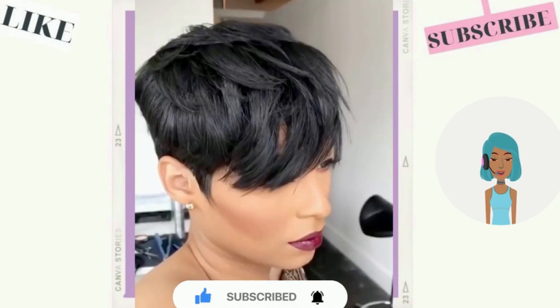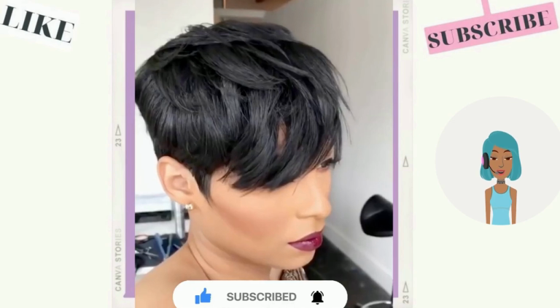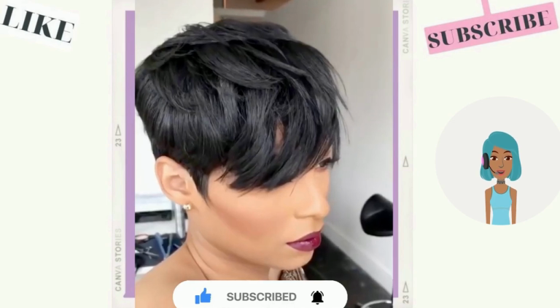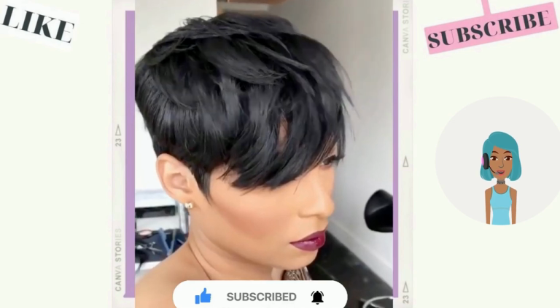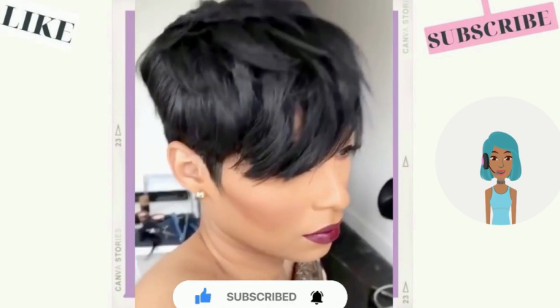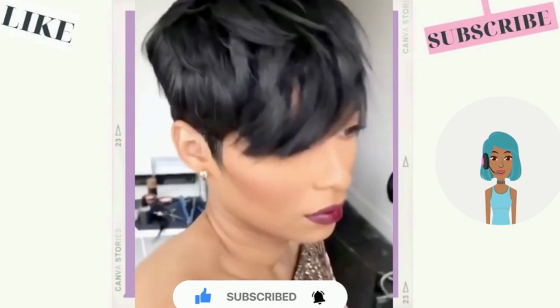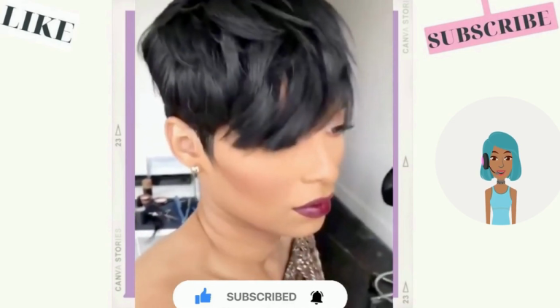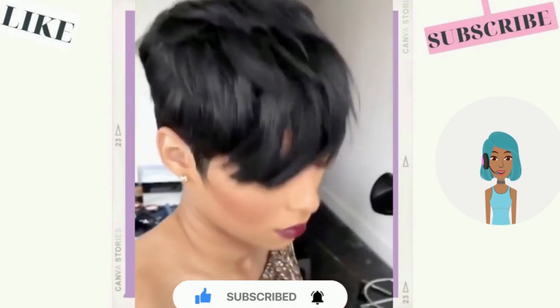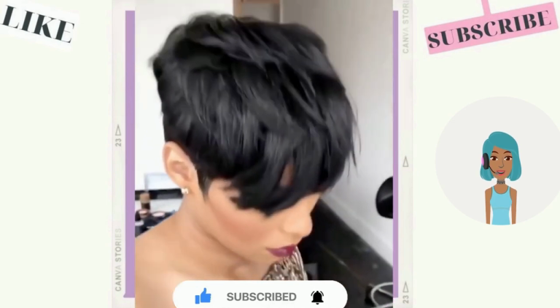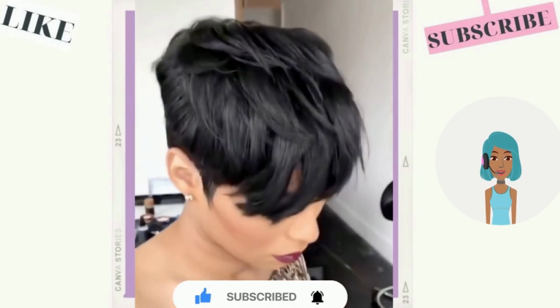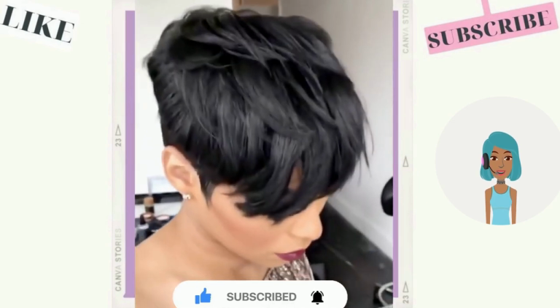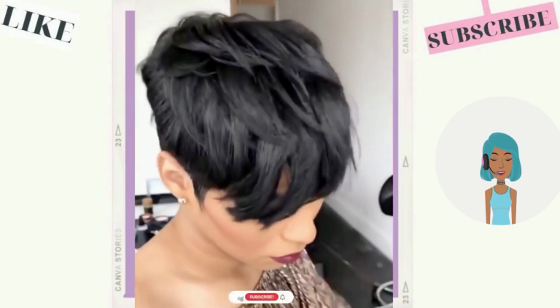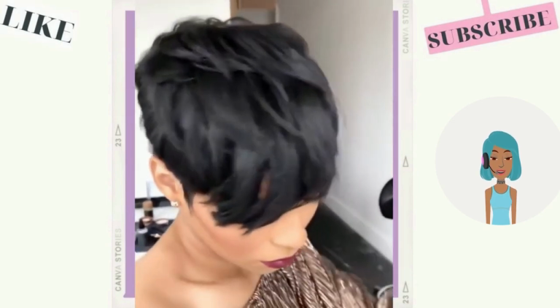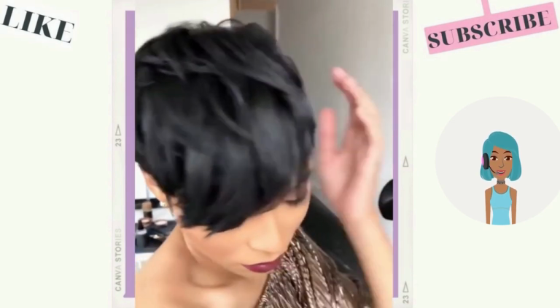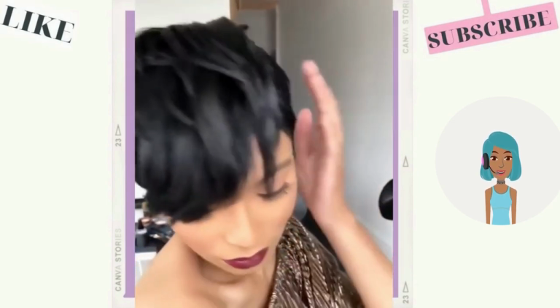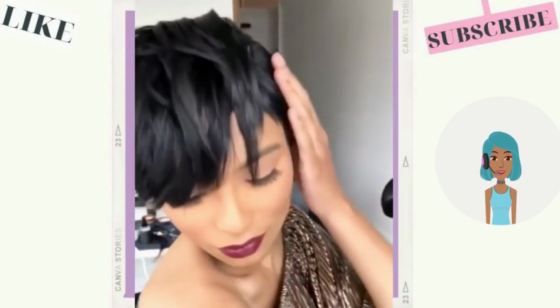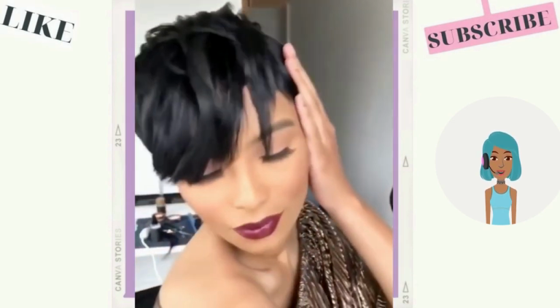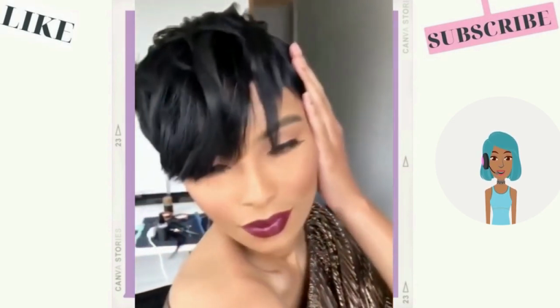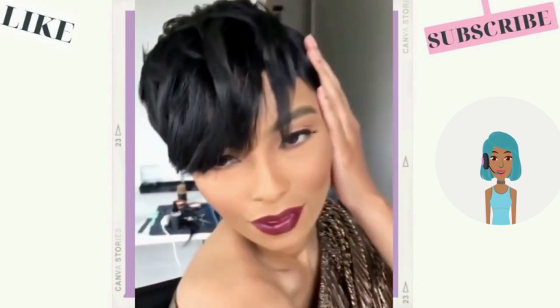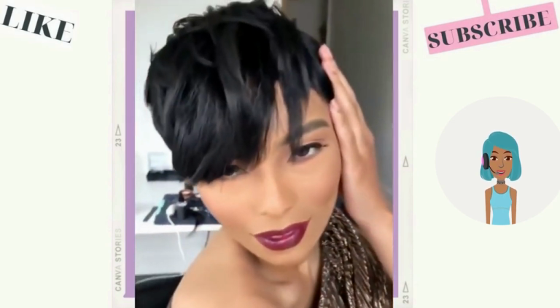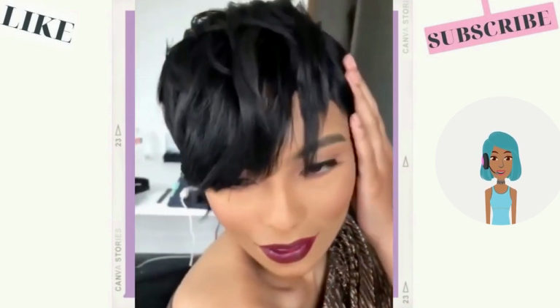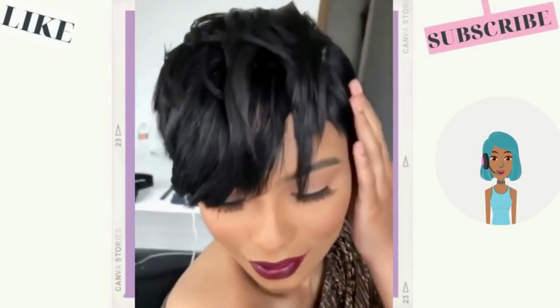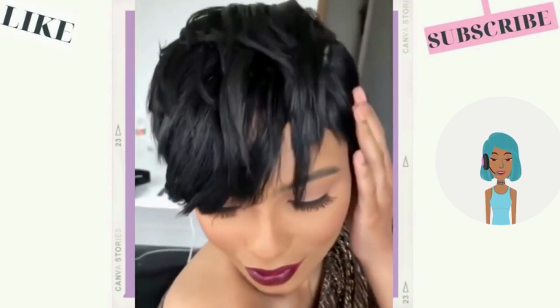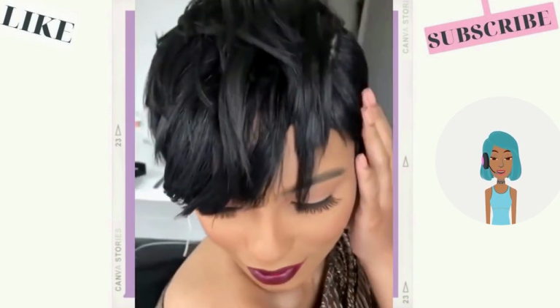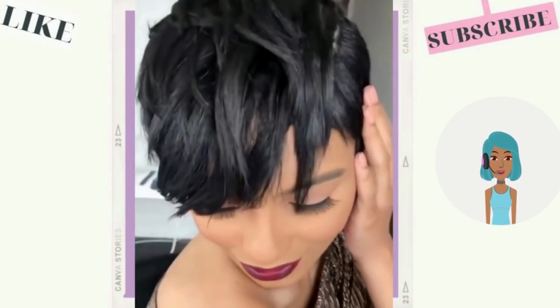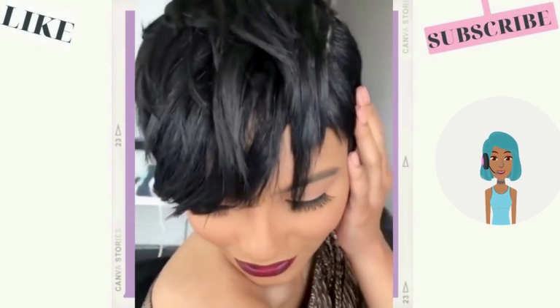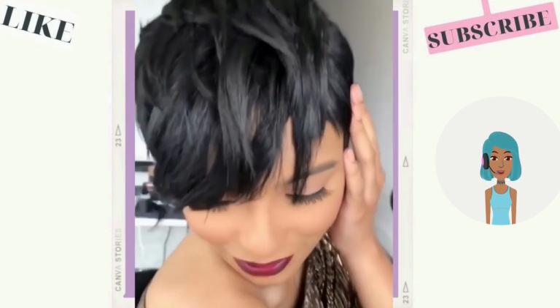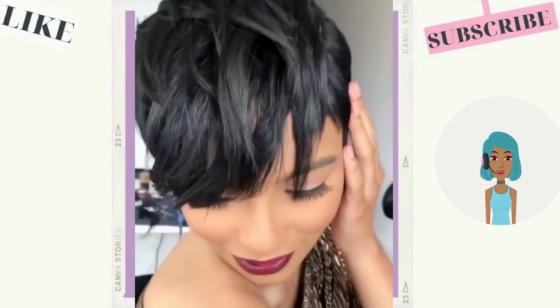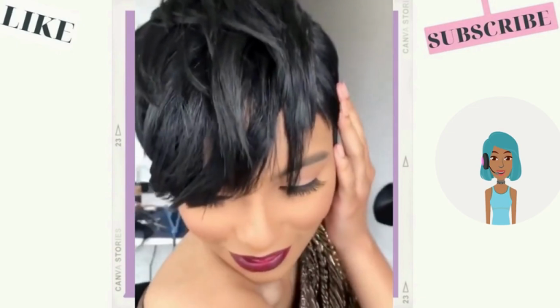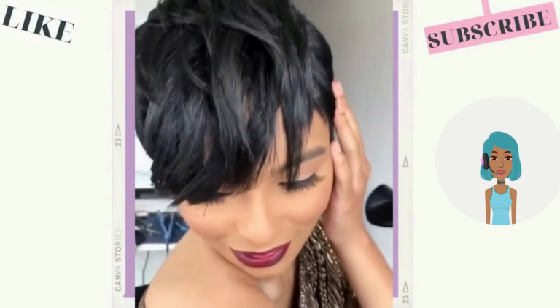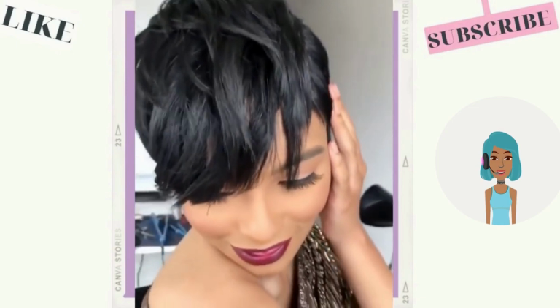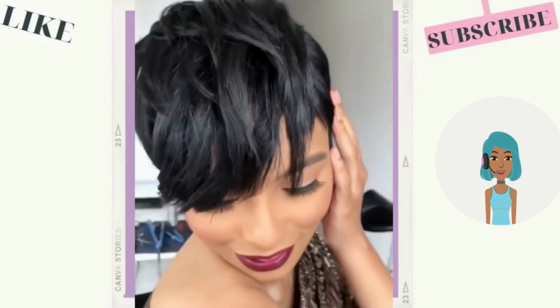Look number three features another classic — an all-black pixie cut.